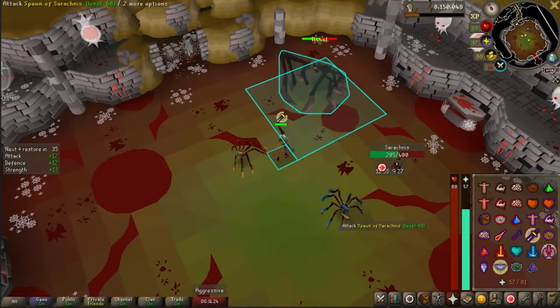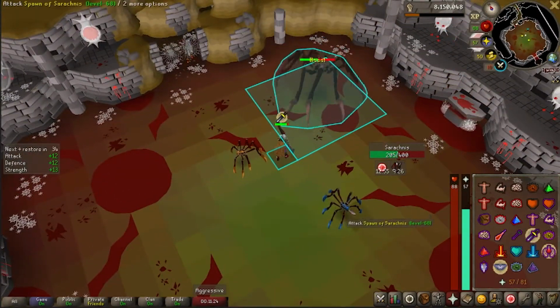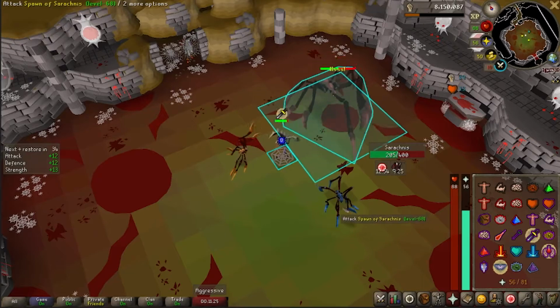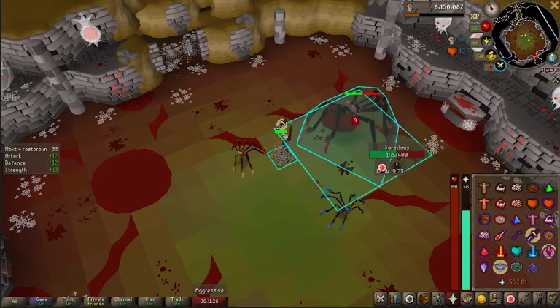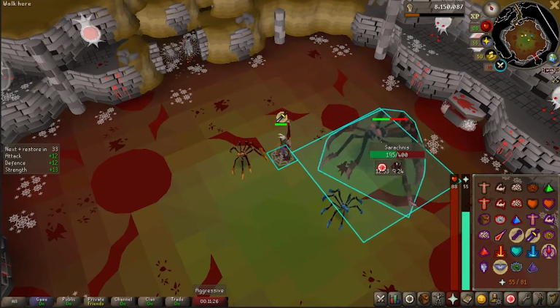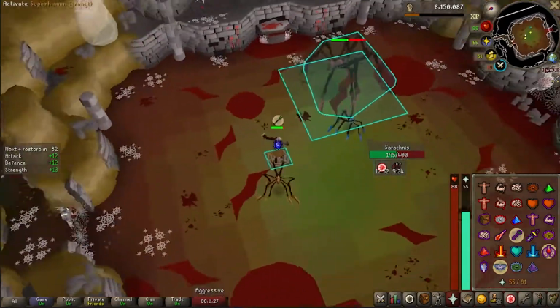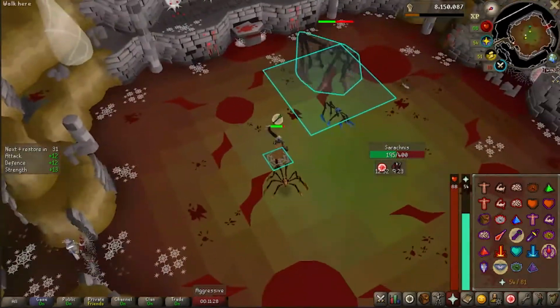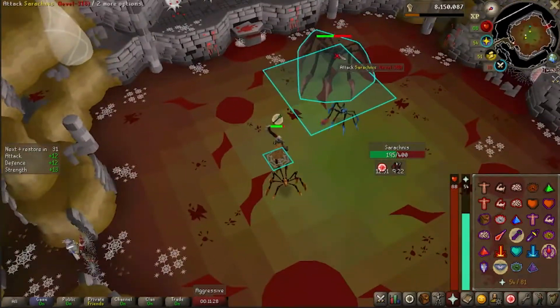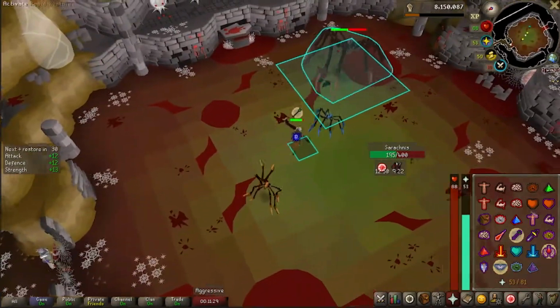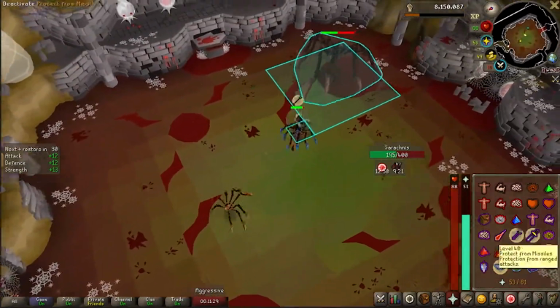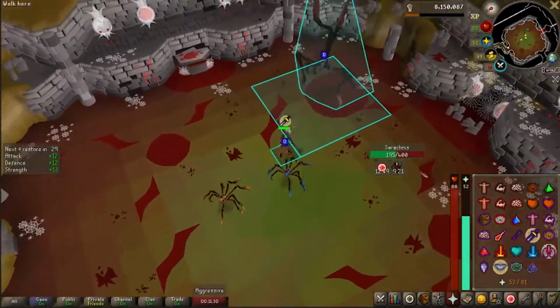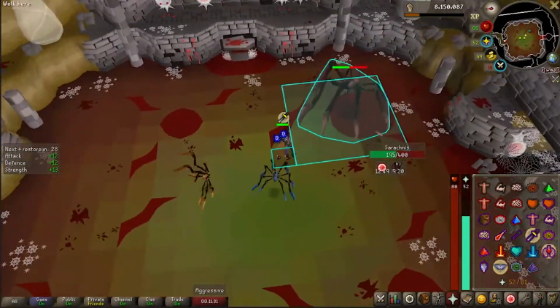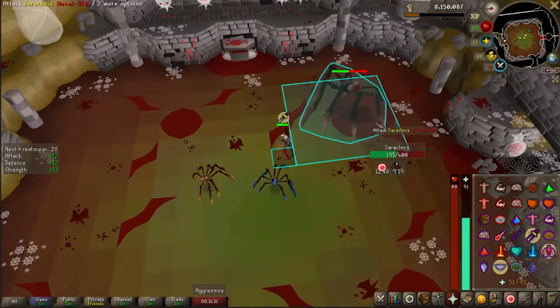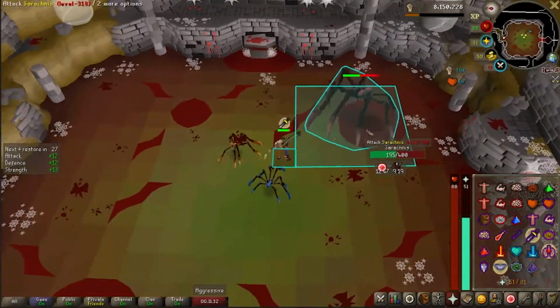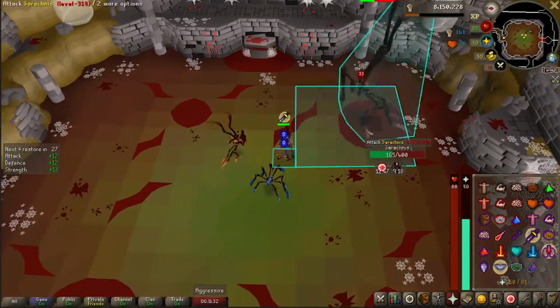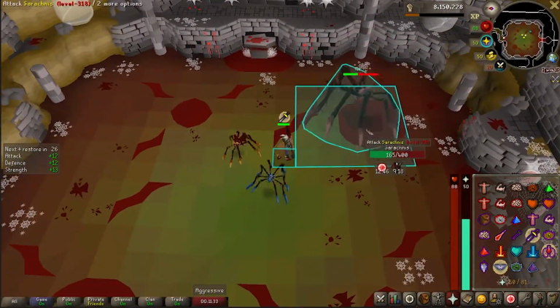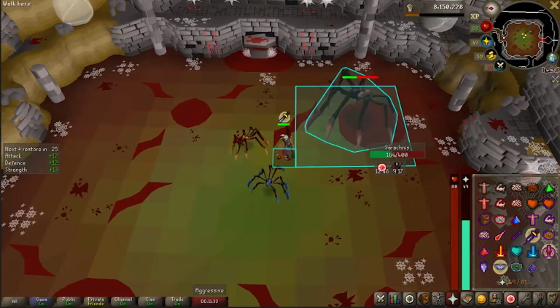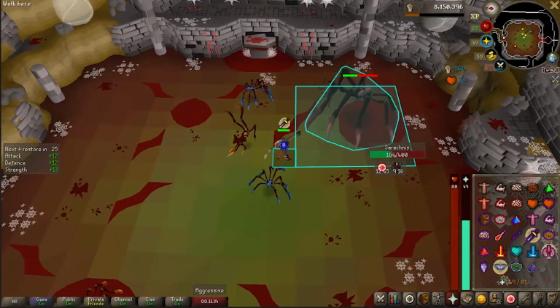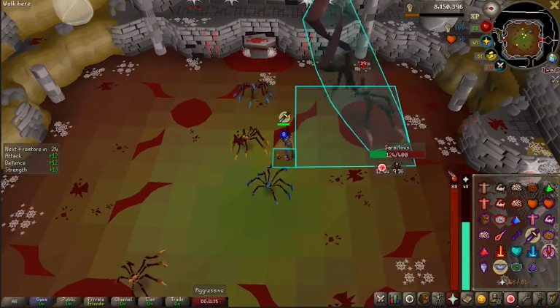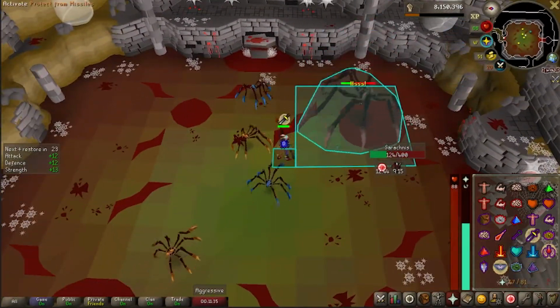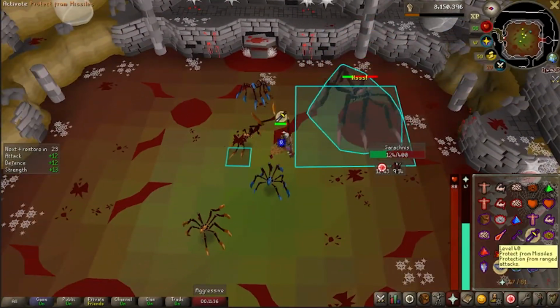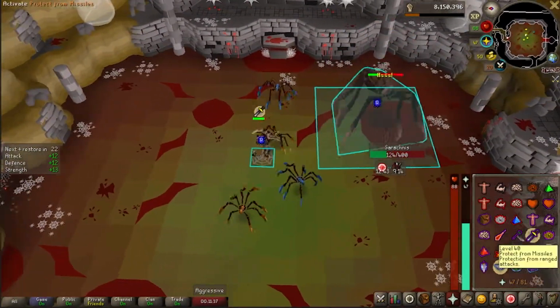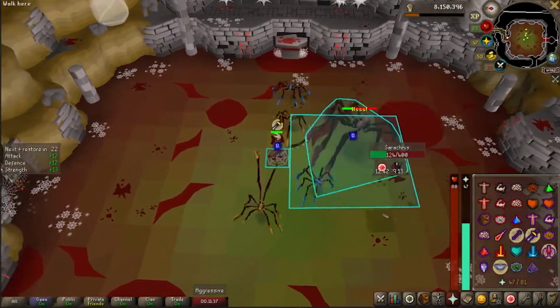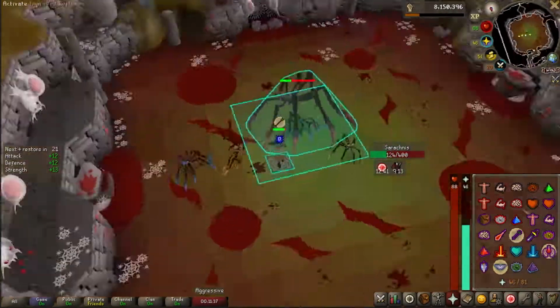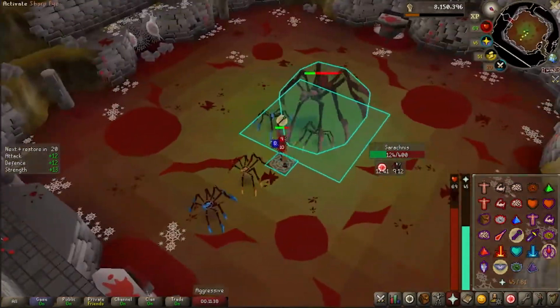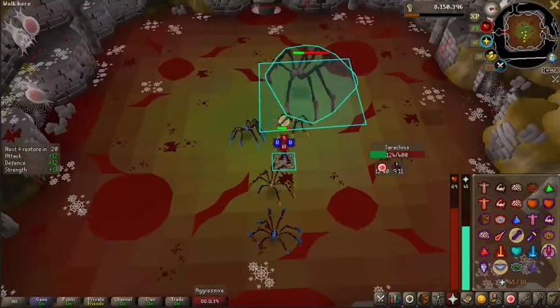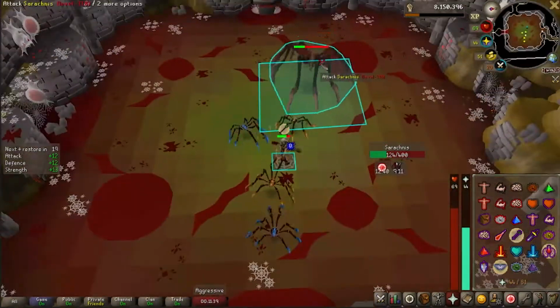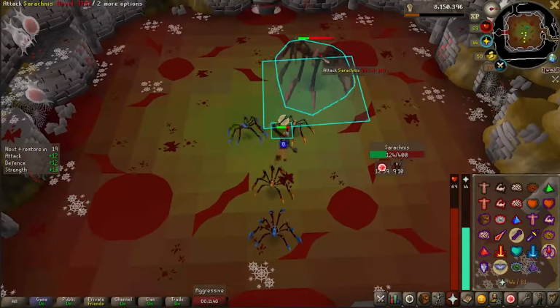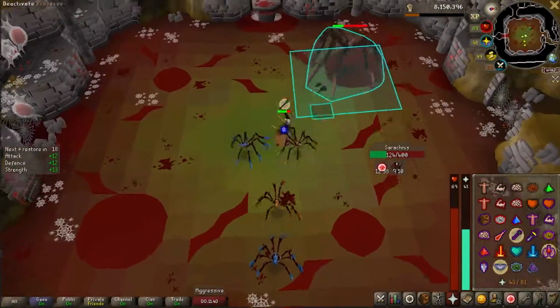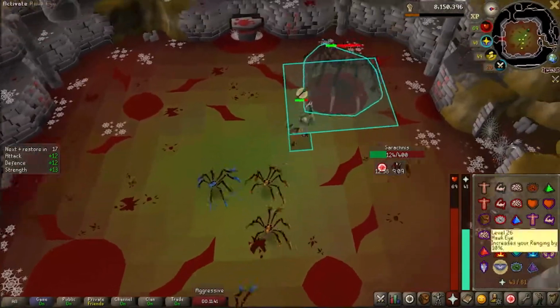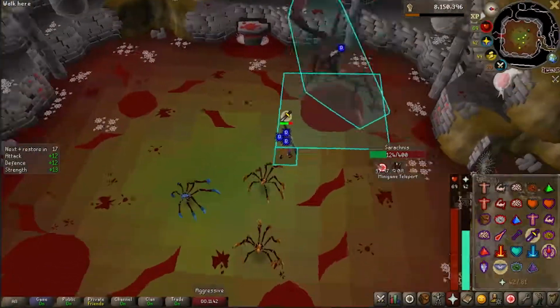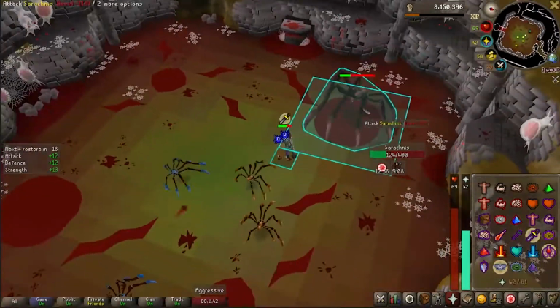One last tip: make sure to buff at the bank to save some inventory spots. That's going to be about it for the guide. Thanks and have a great day.